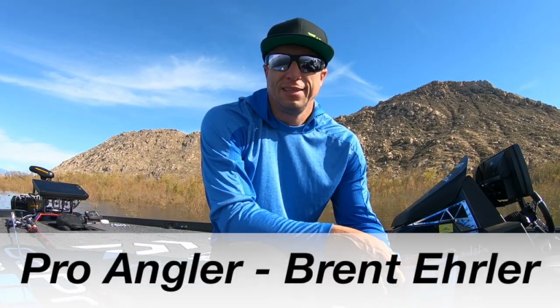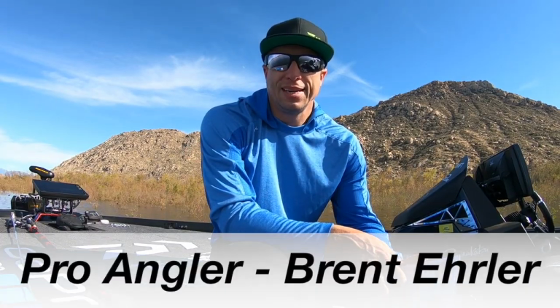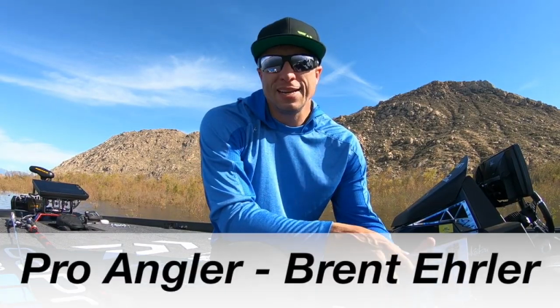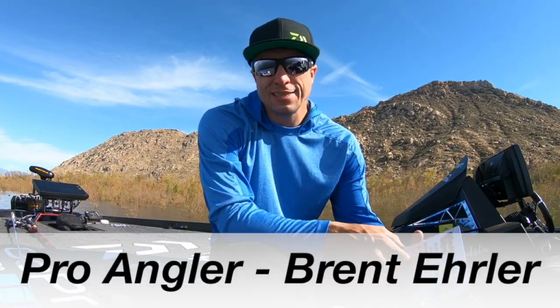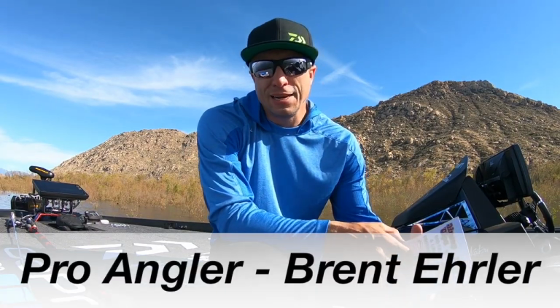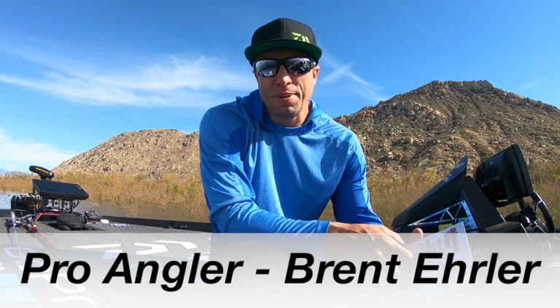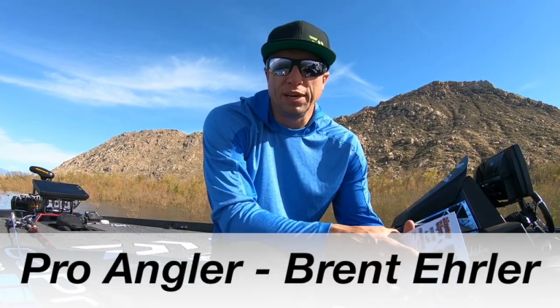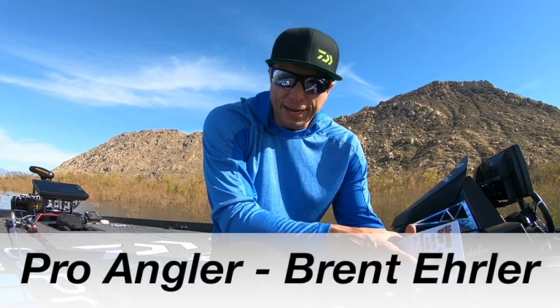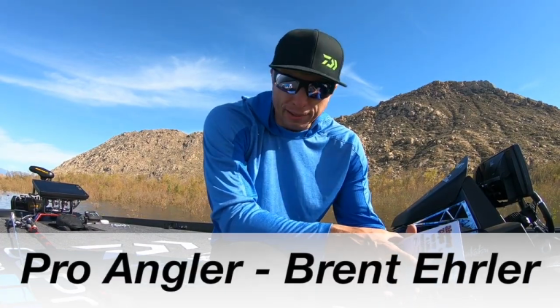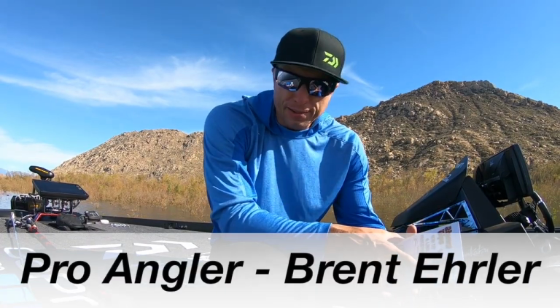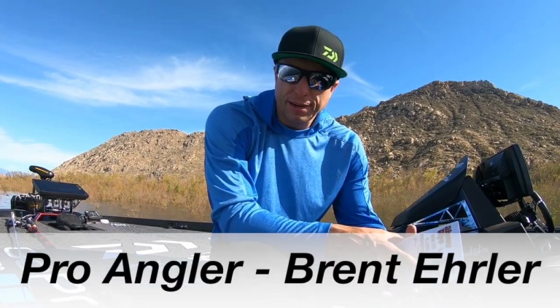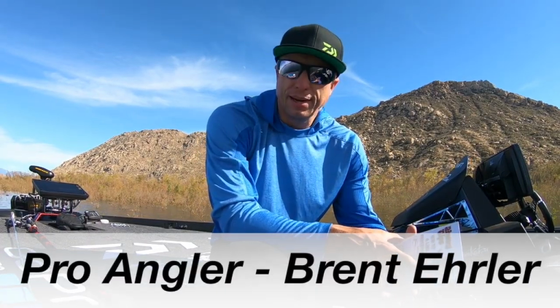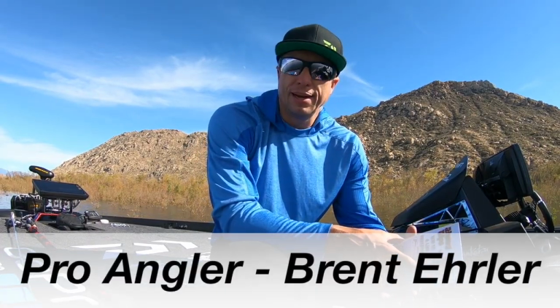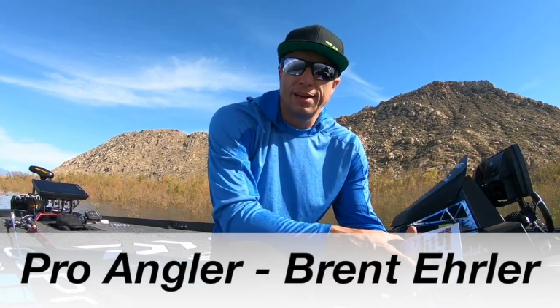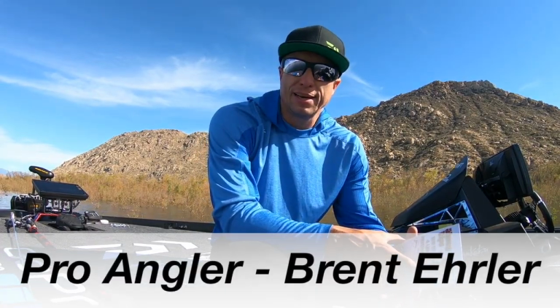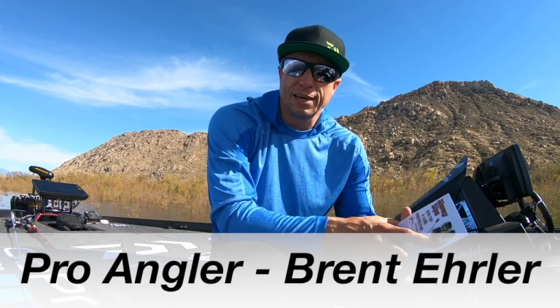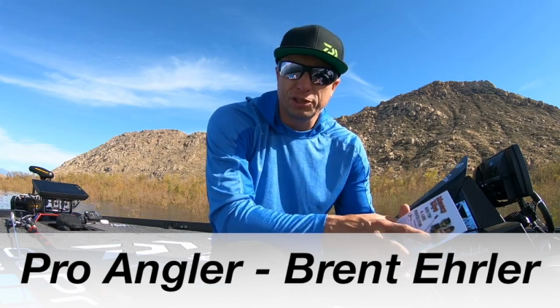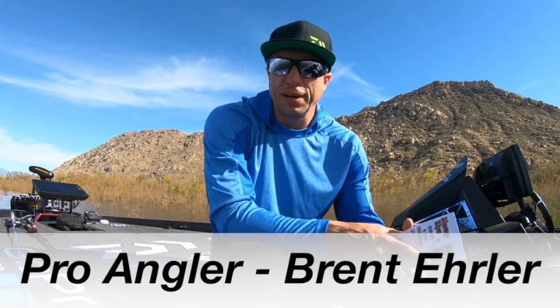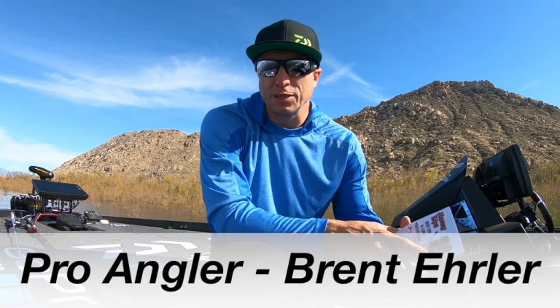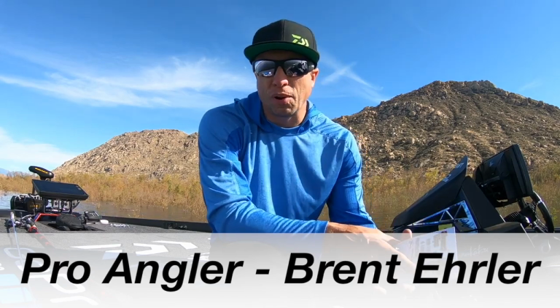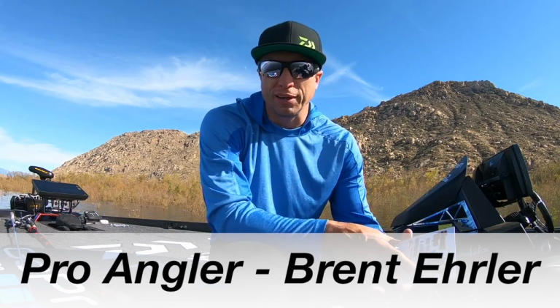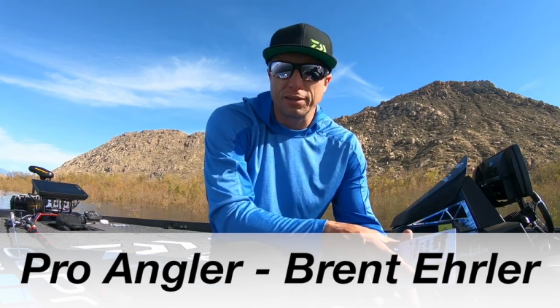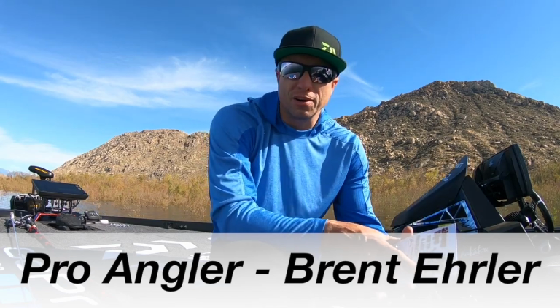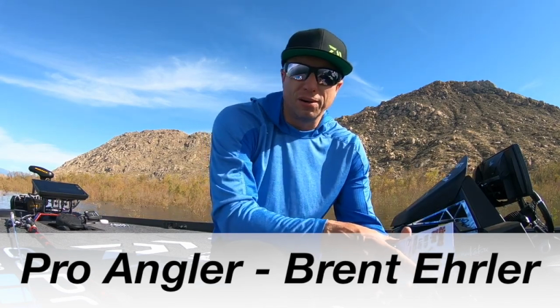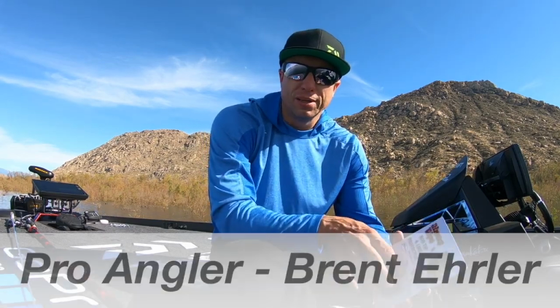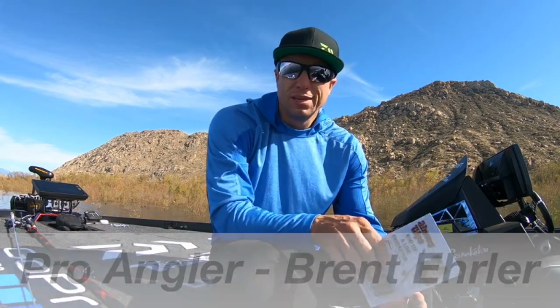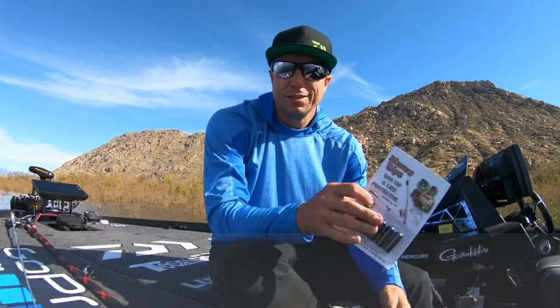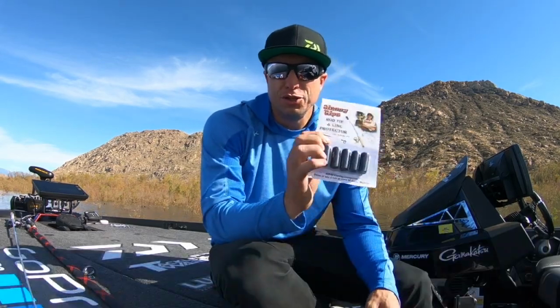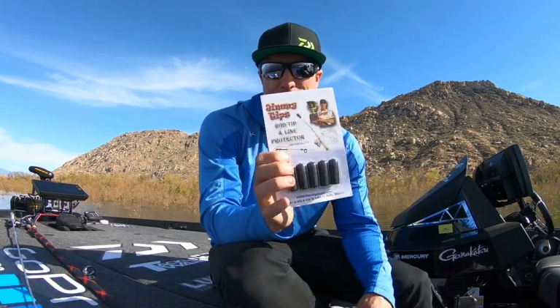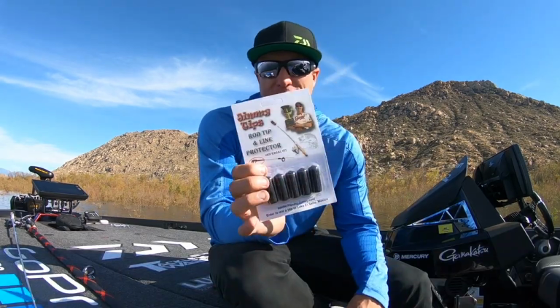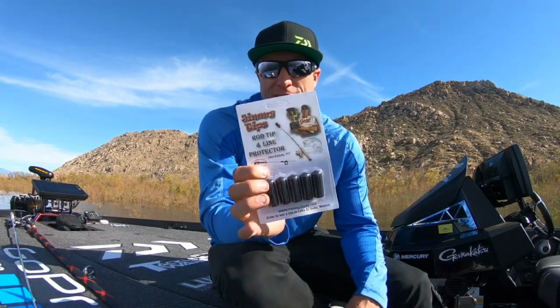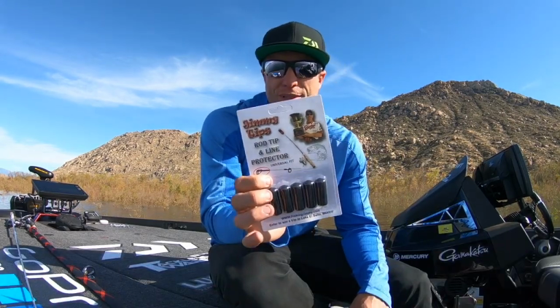Hey guys, I'm Brent Ehler and I got to show you guys a product. It's called Jimmy Tips.